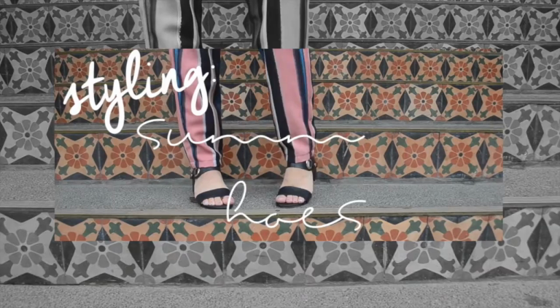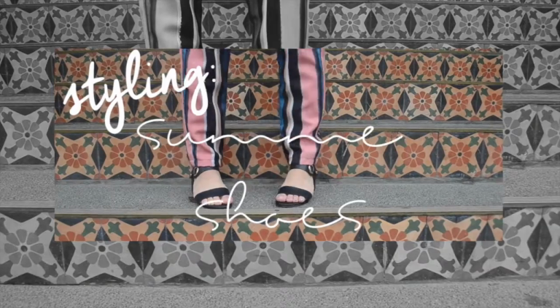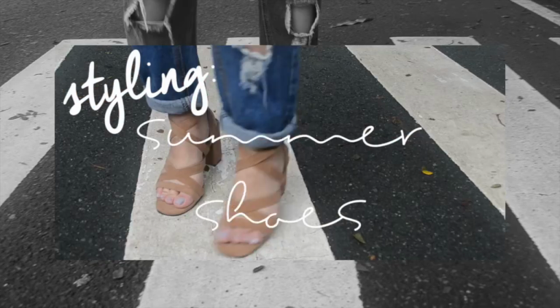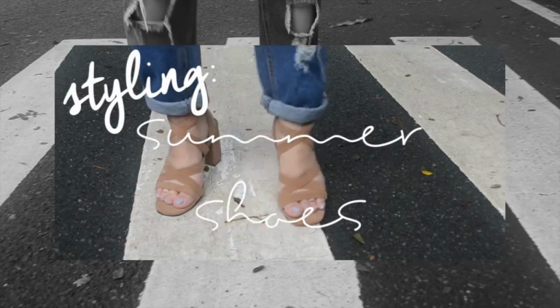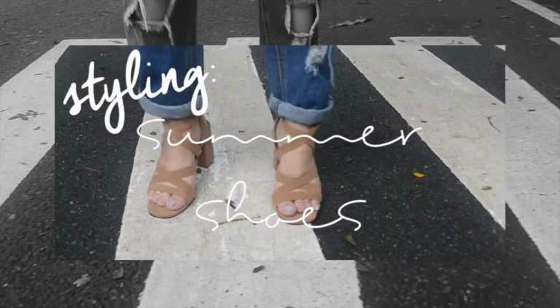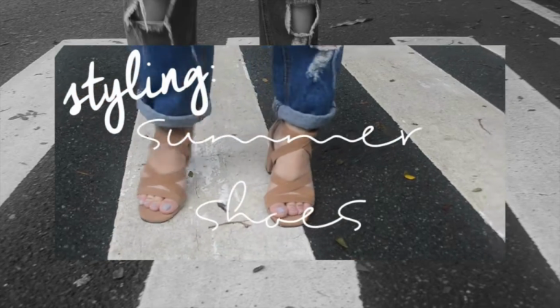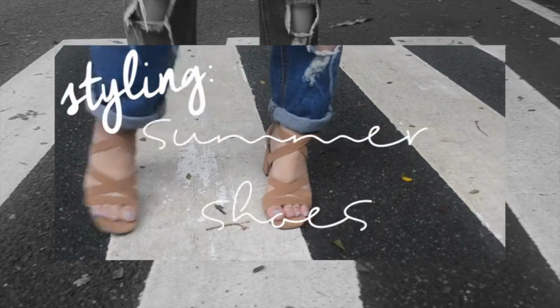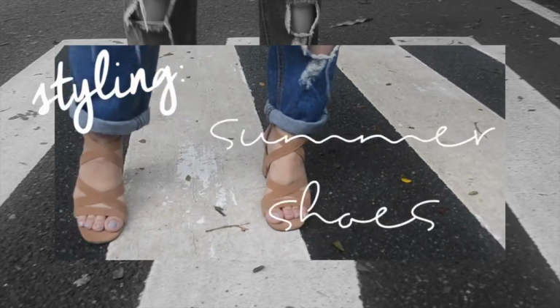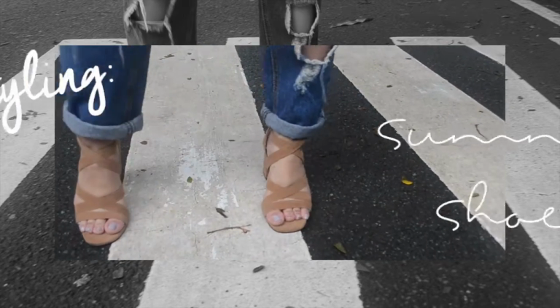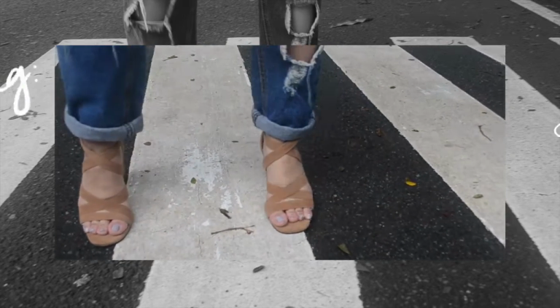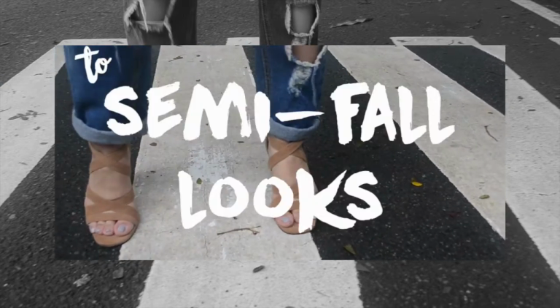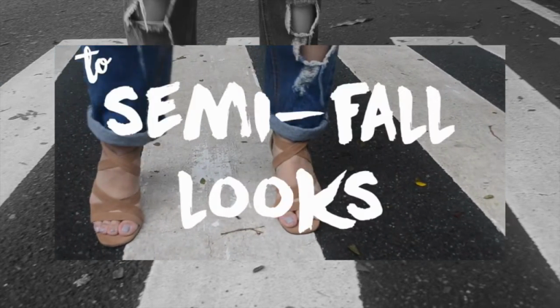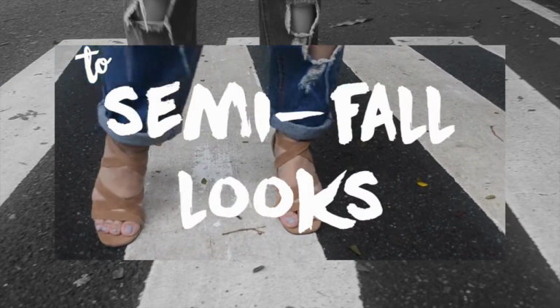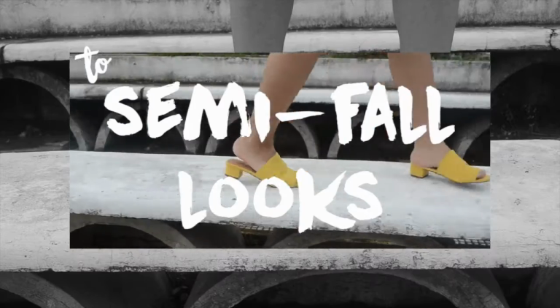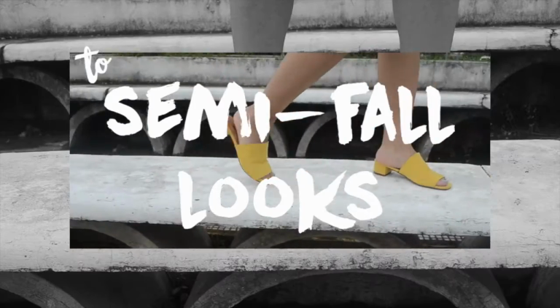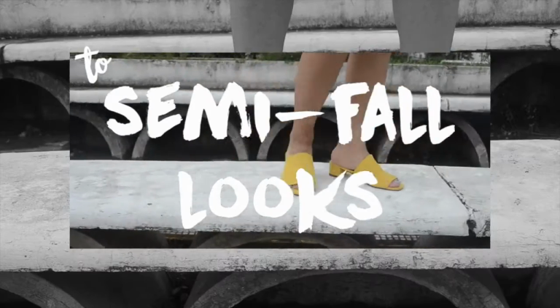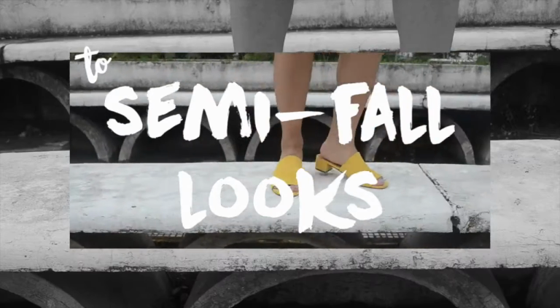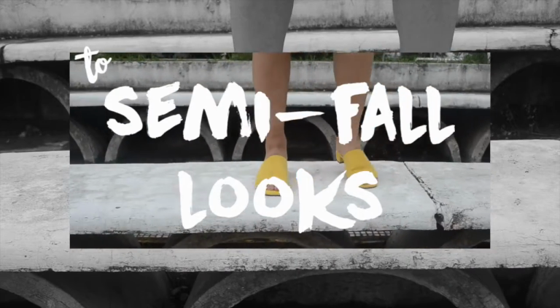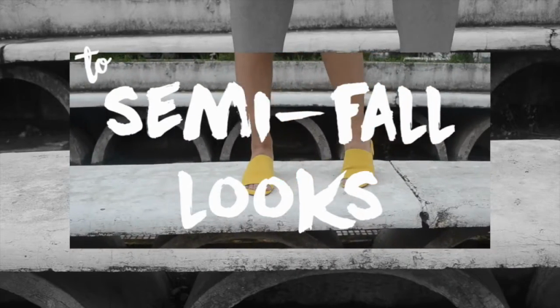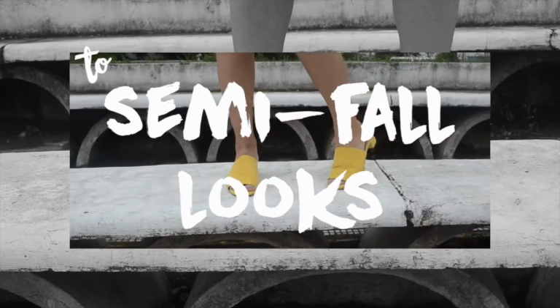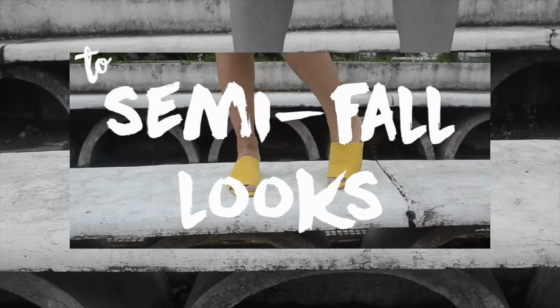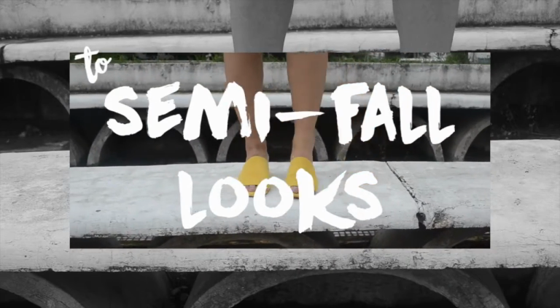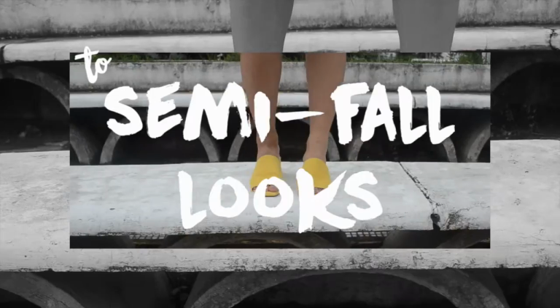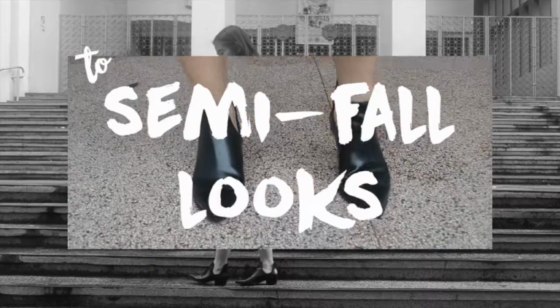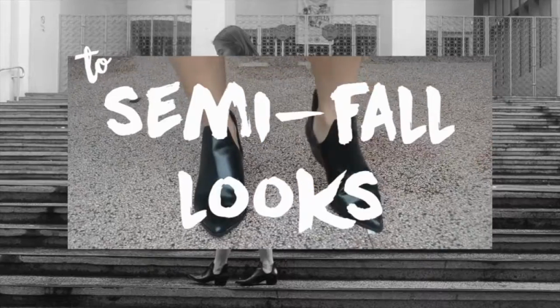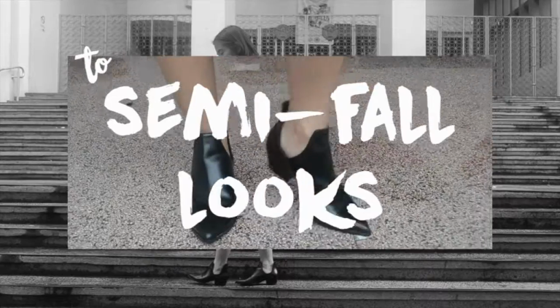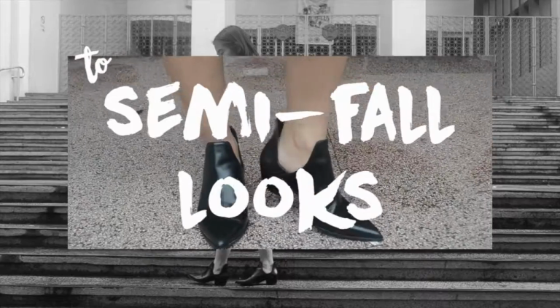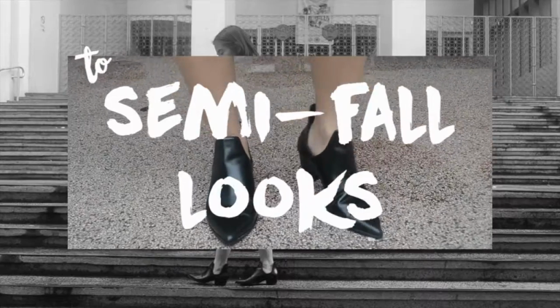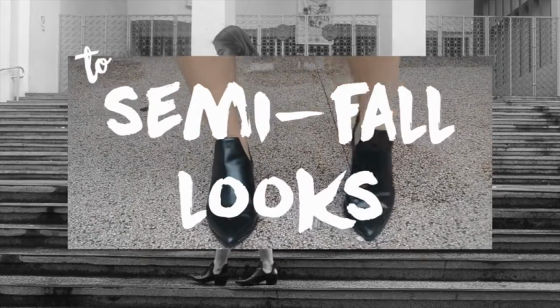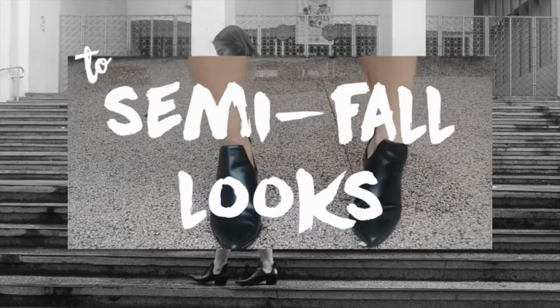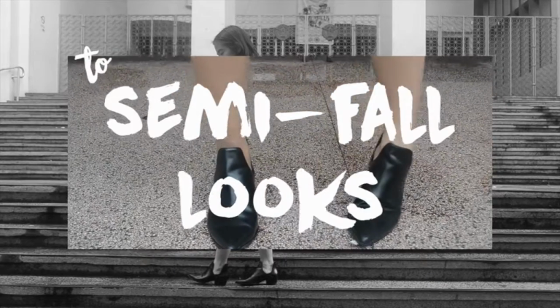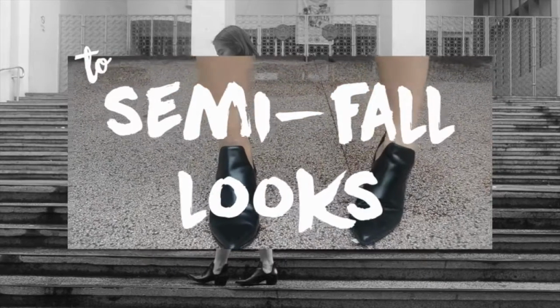Hi guys, it's me again, Patricia from The Trend Digger, and here's a lookbook on styling summer shoes to semi-fall looks.